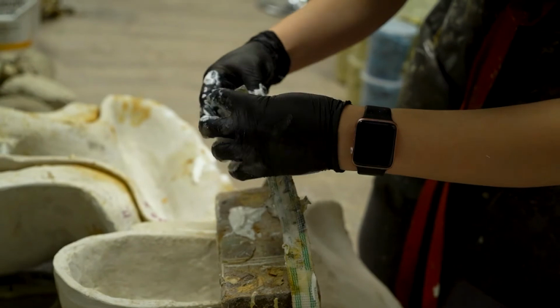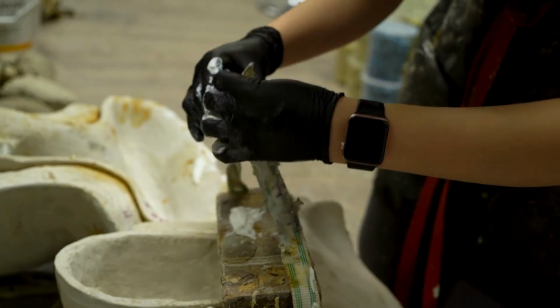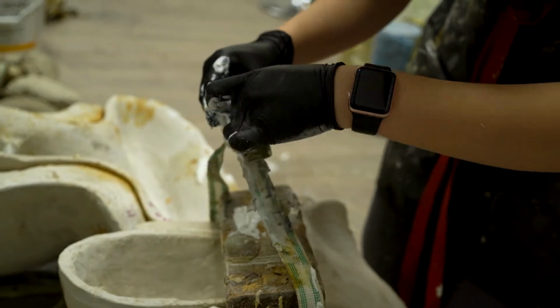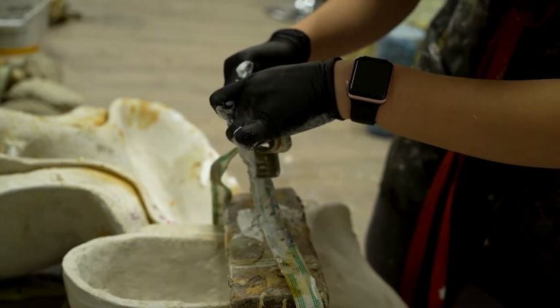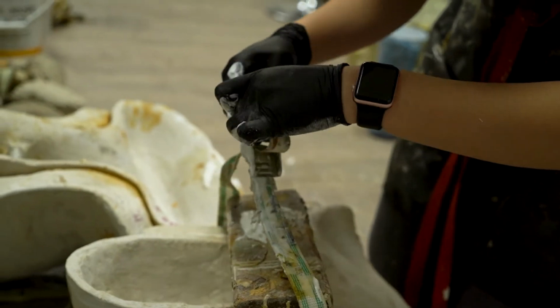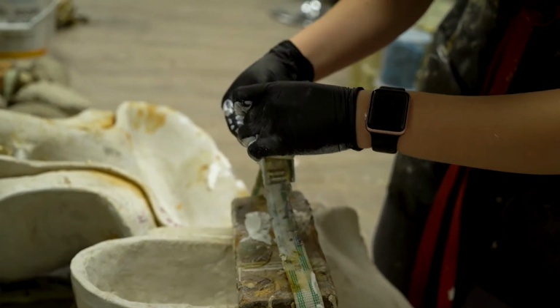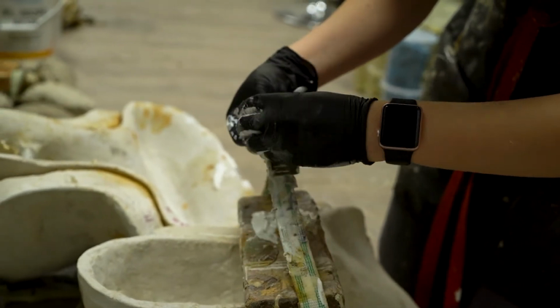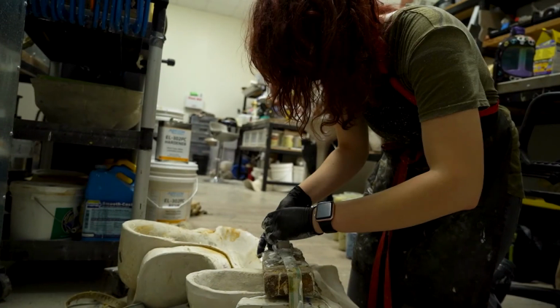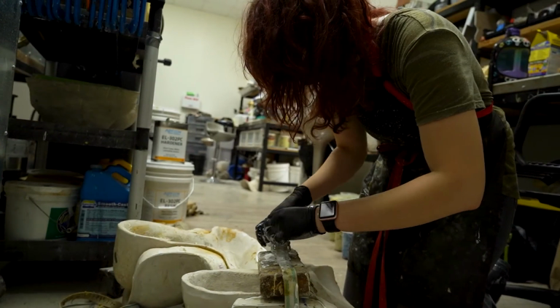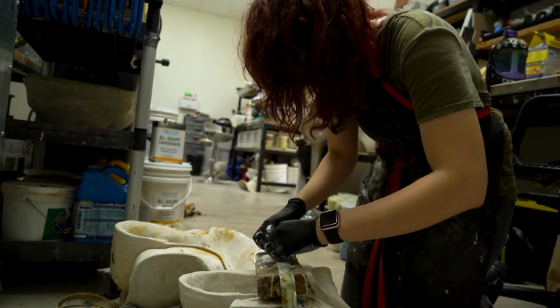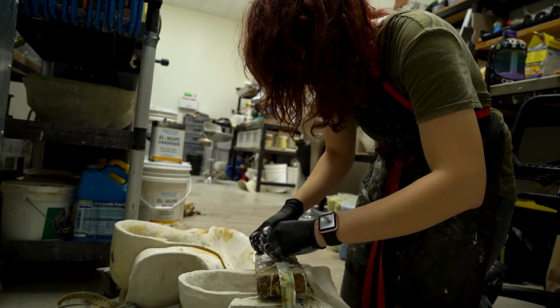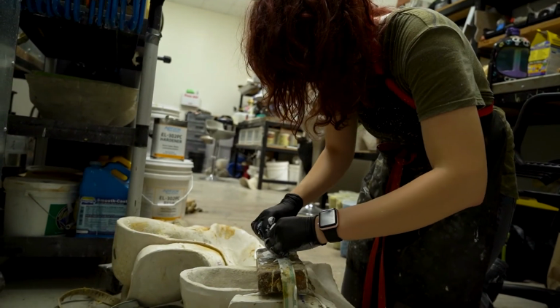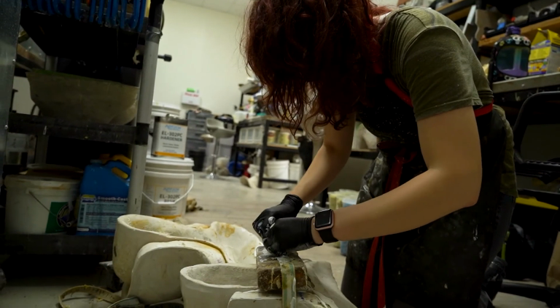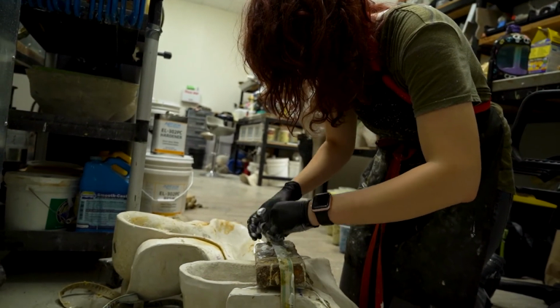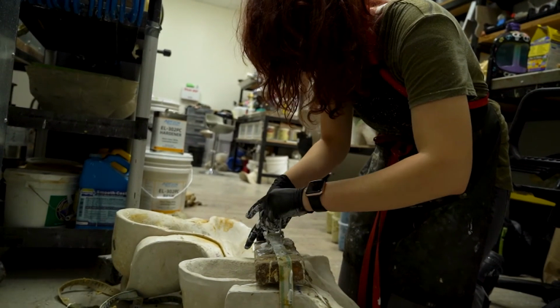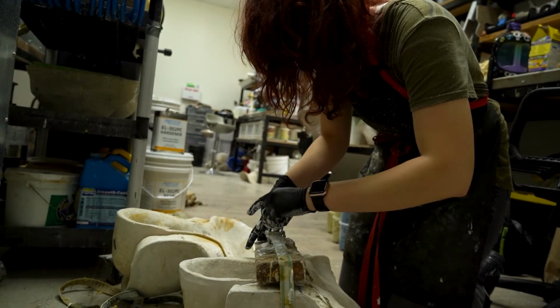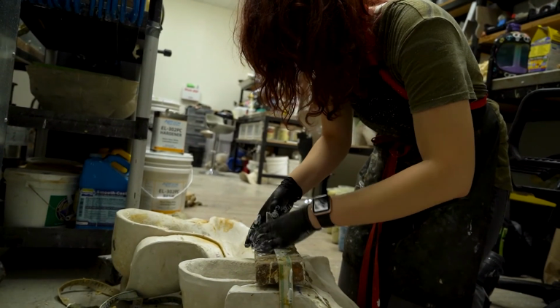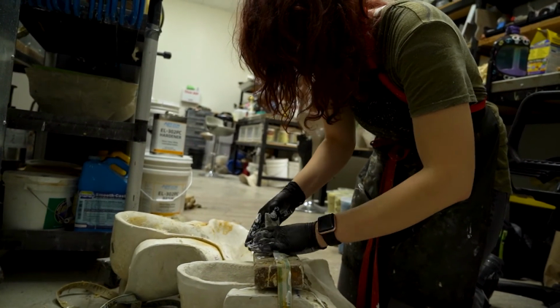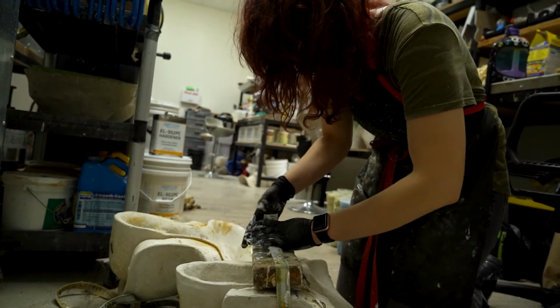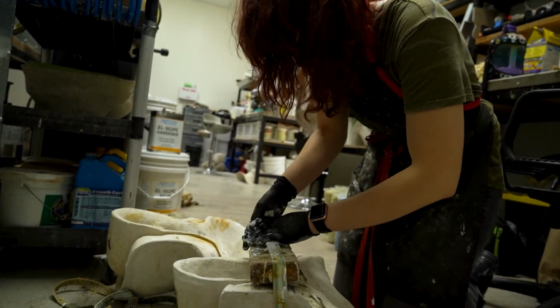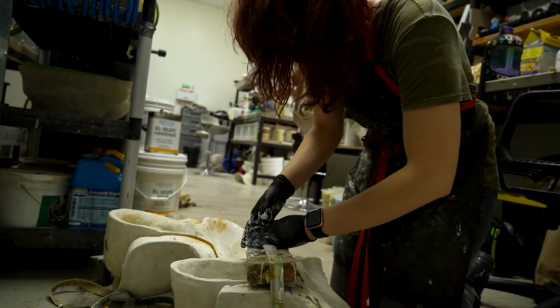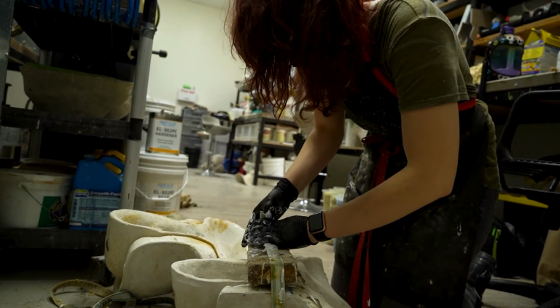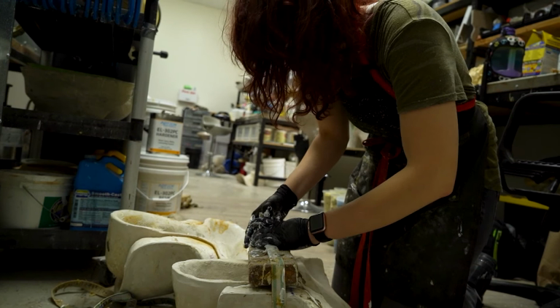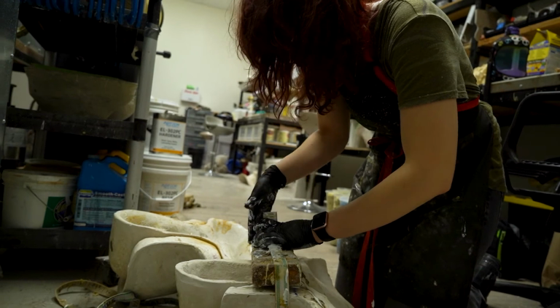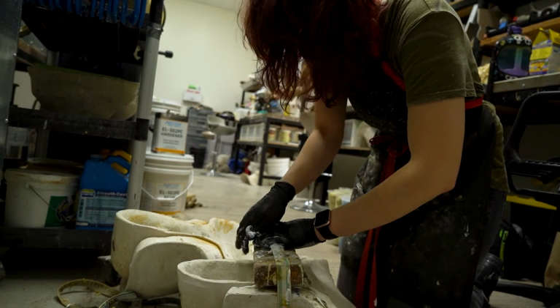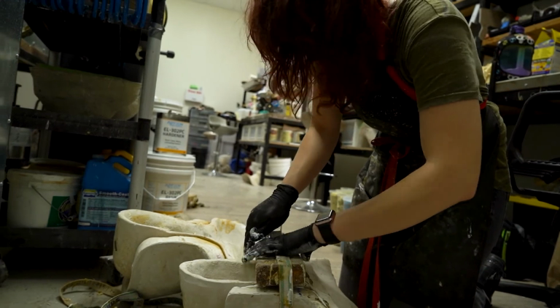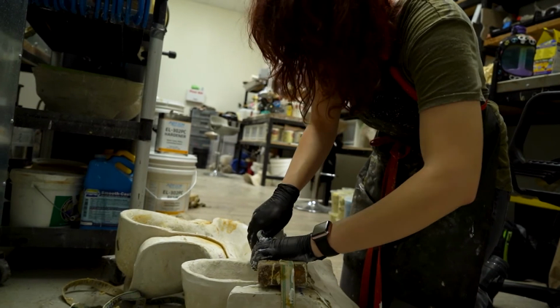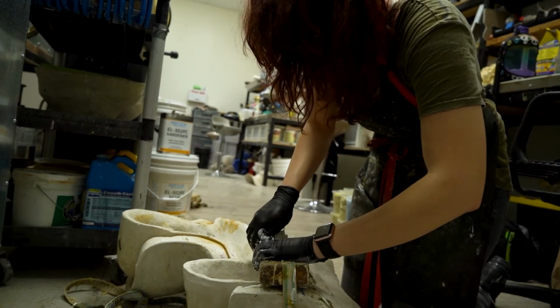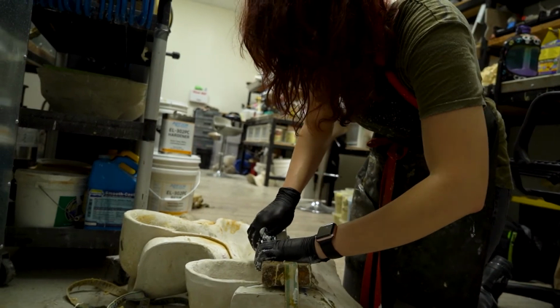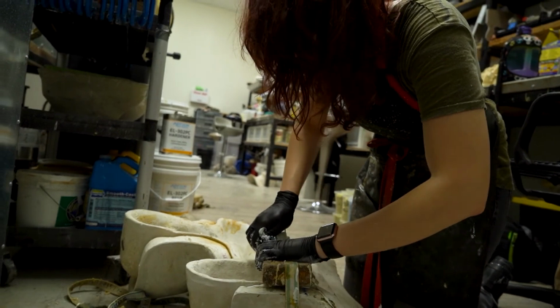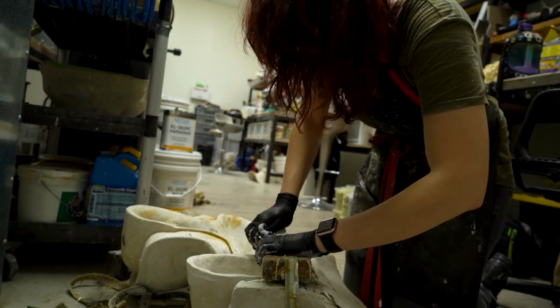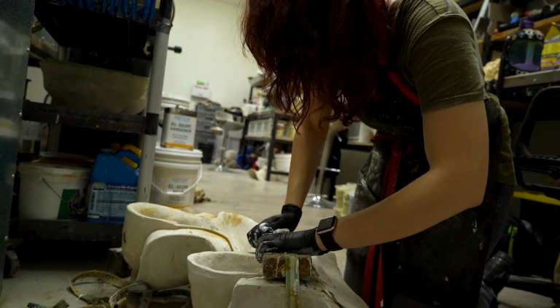You want to make sure you close it nice and tightly with a mold strap — it's basically just a seat belt that you put around there, and that's it.